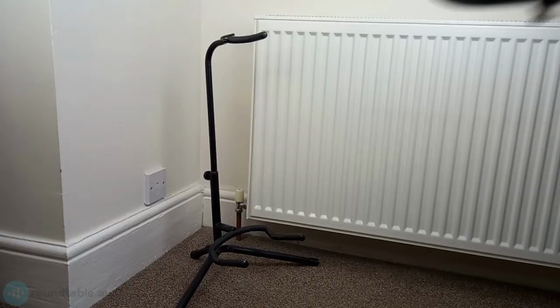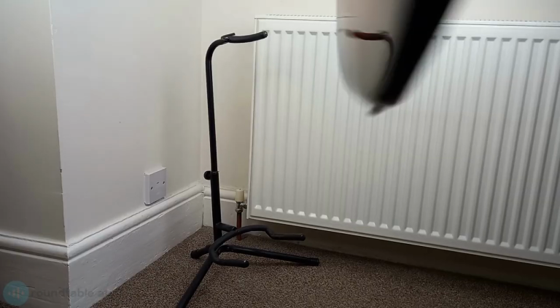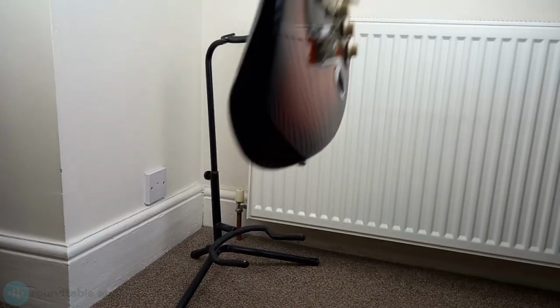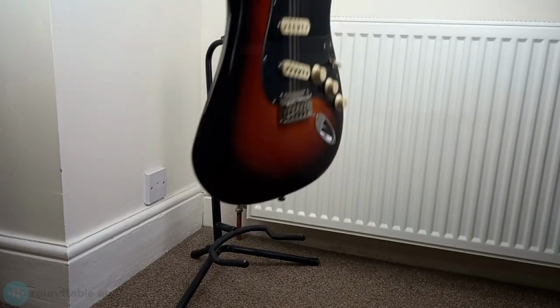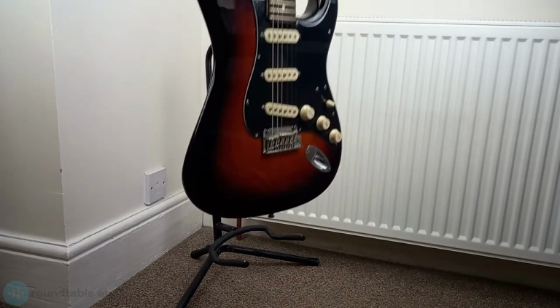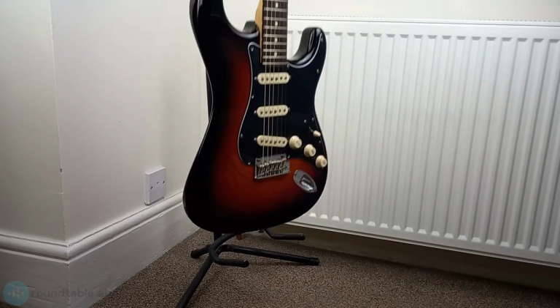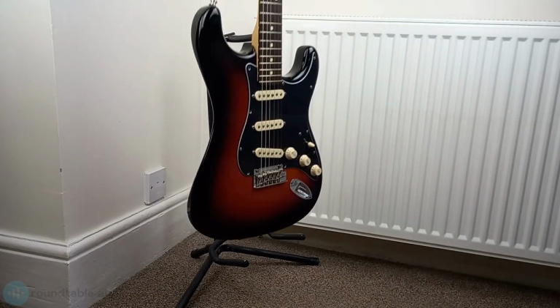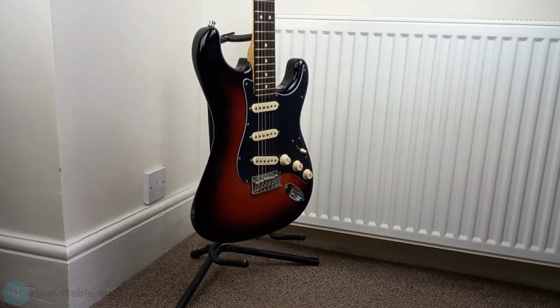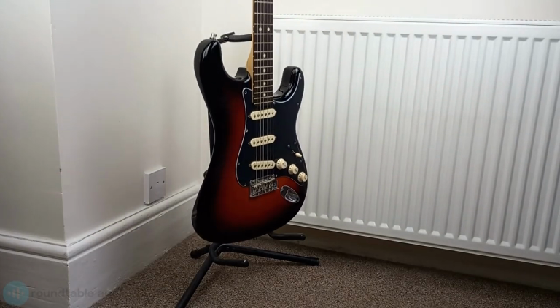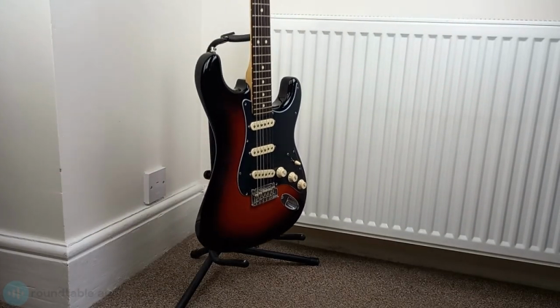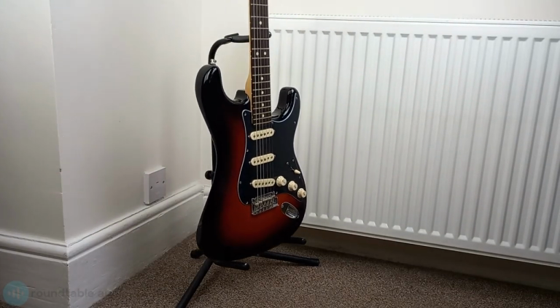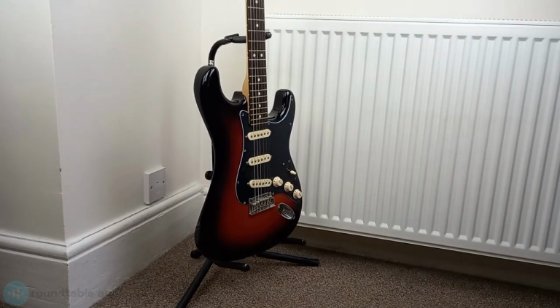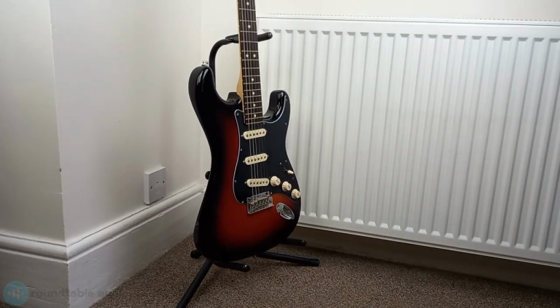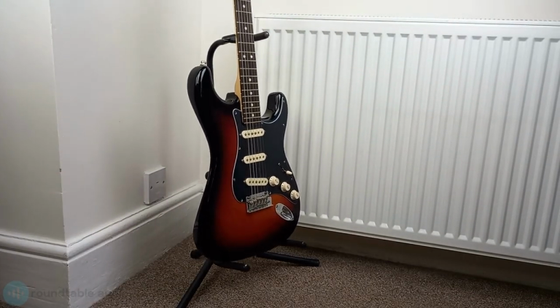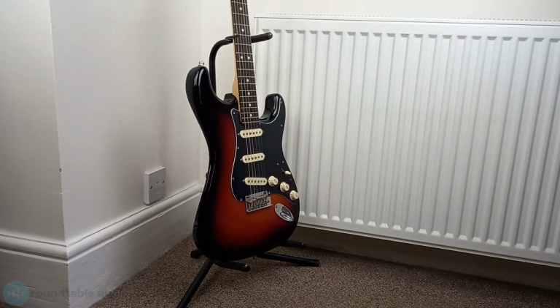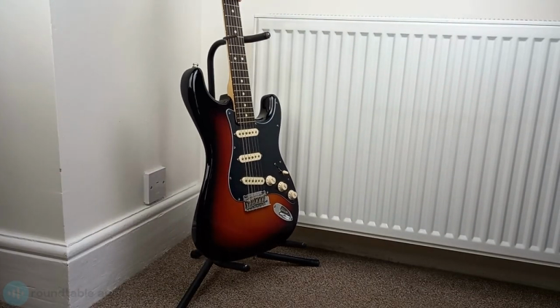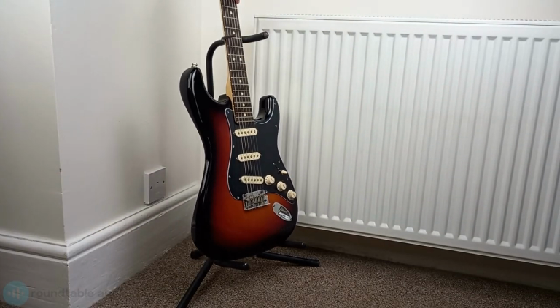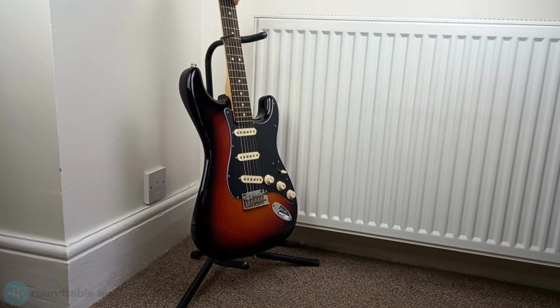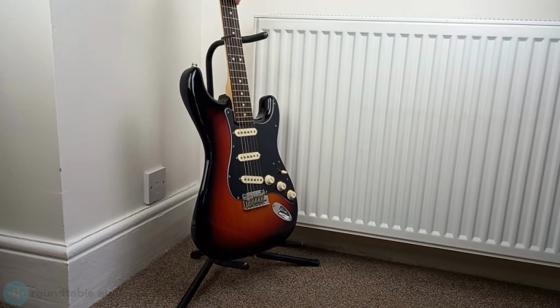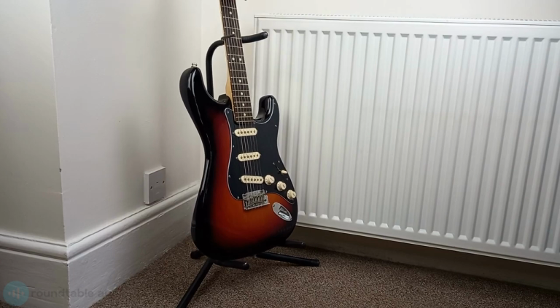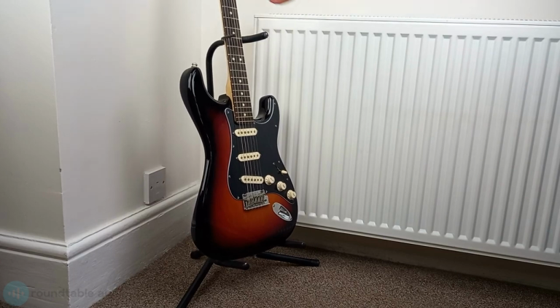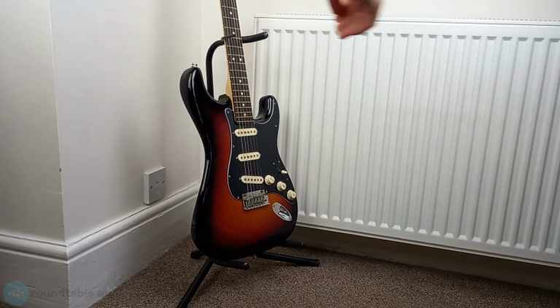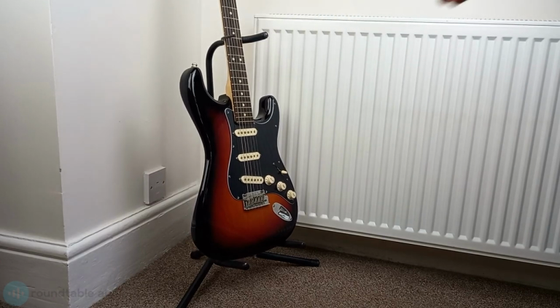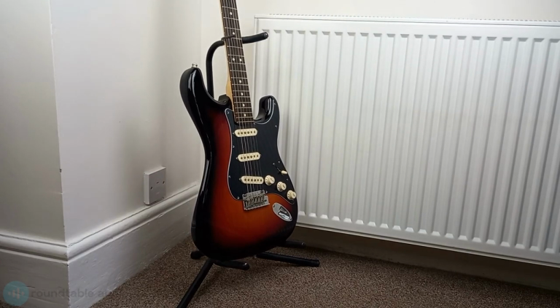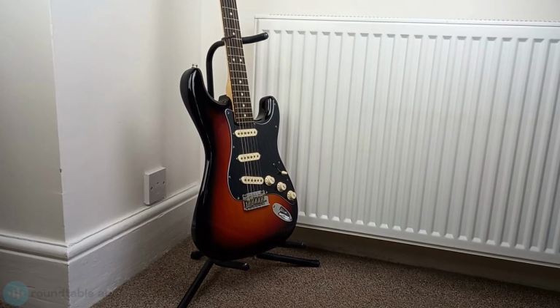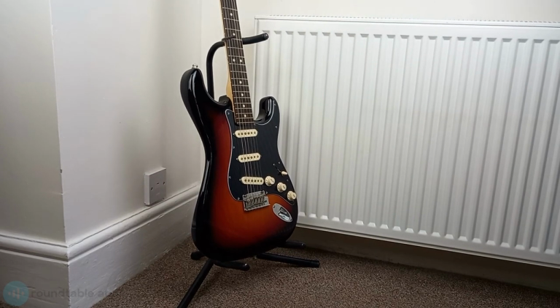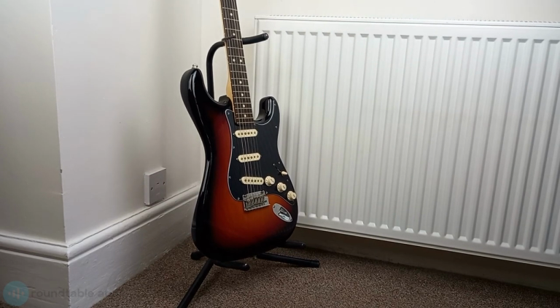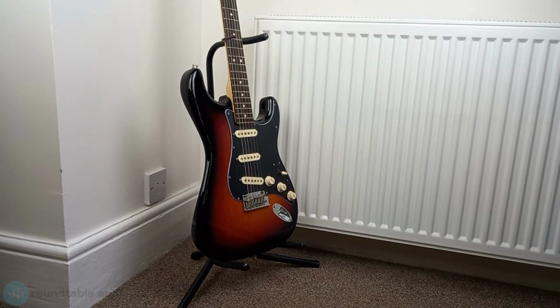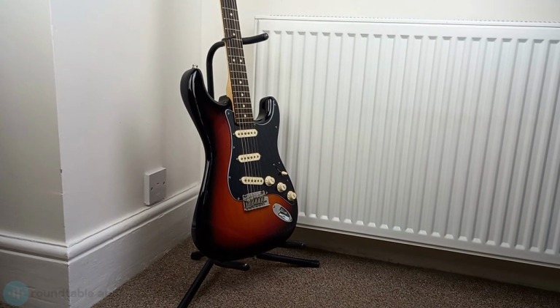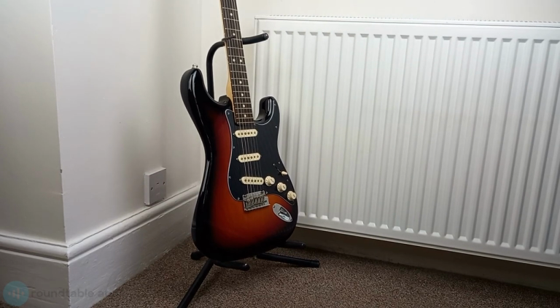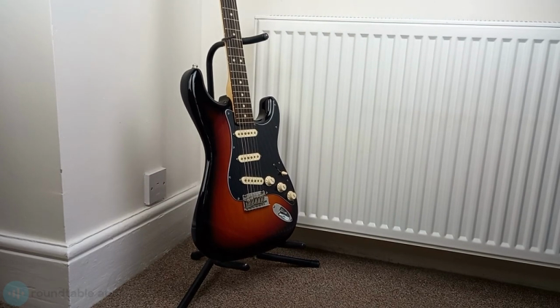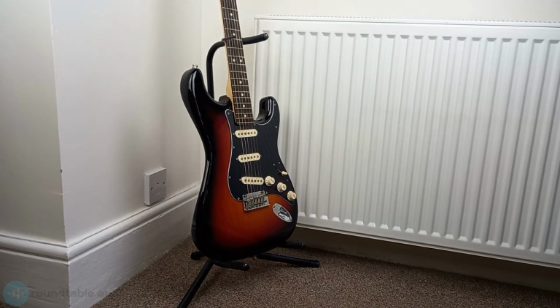Instead of leaning it, keep it on a stand like this. It's also handy to have a stand nearby whenever you're playing so you can rest your guitar on something.